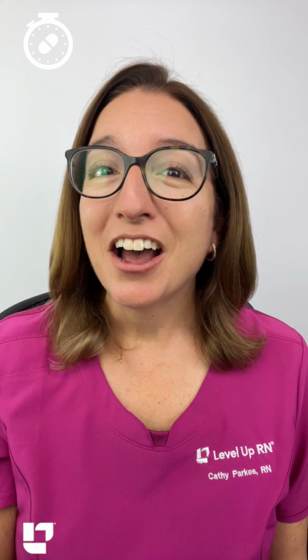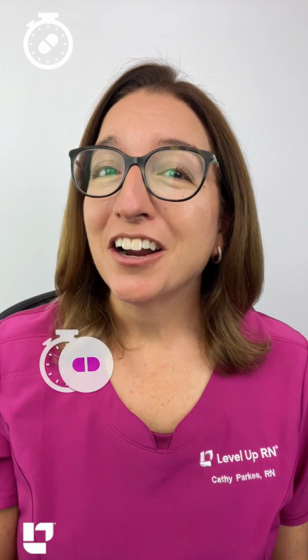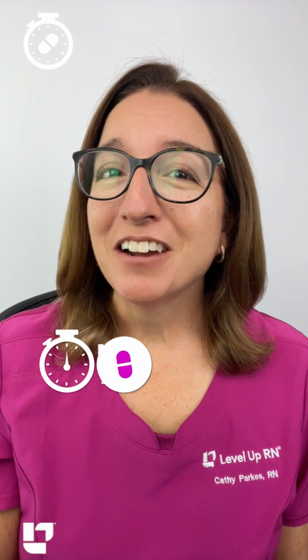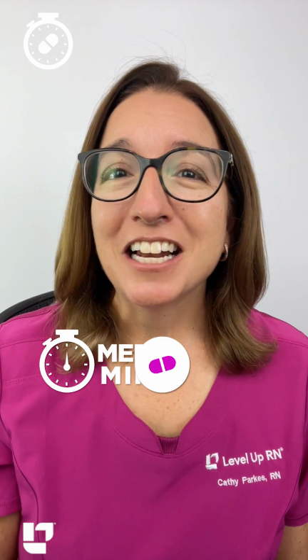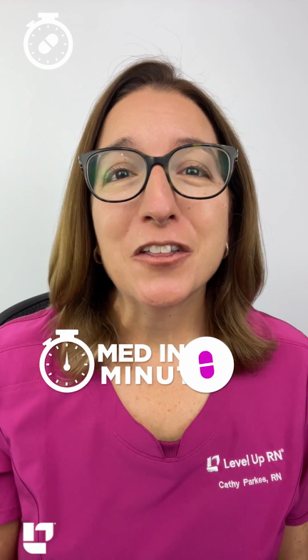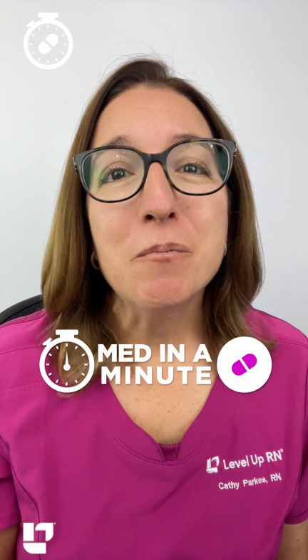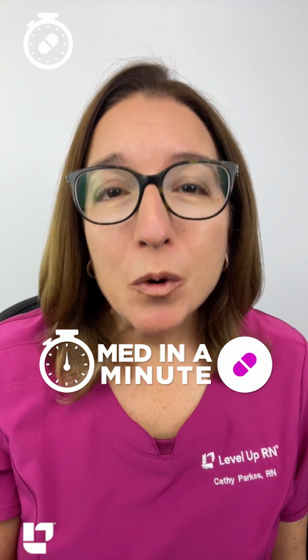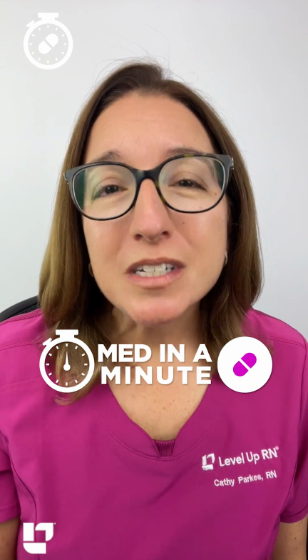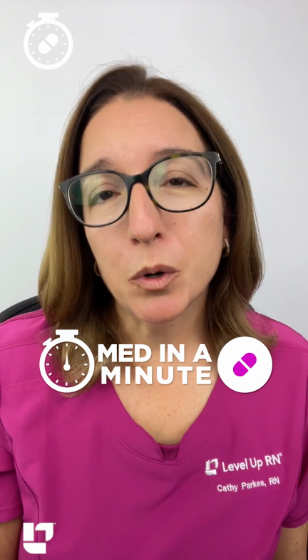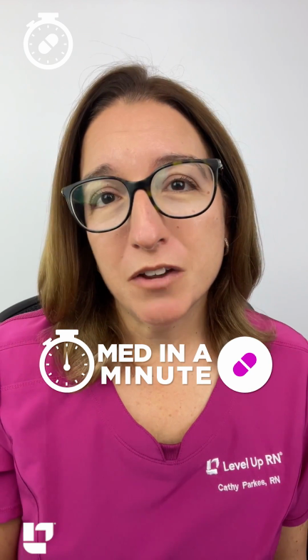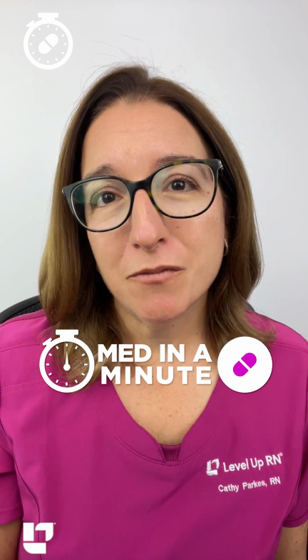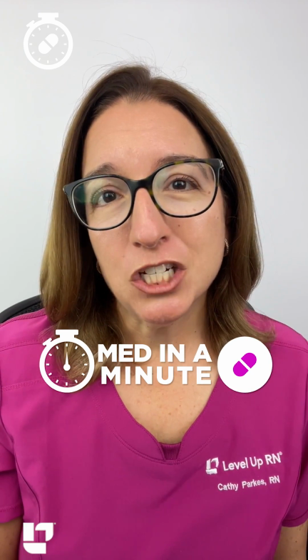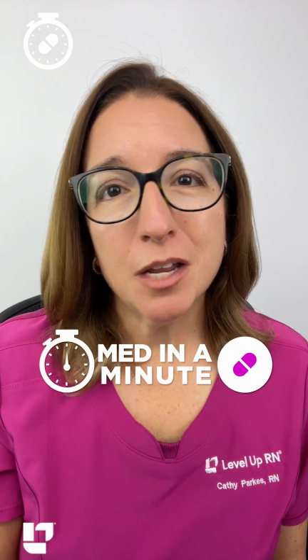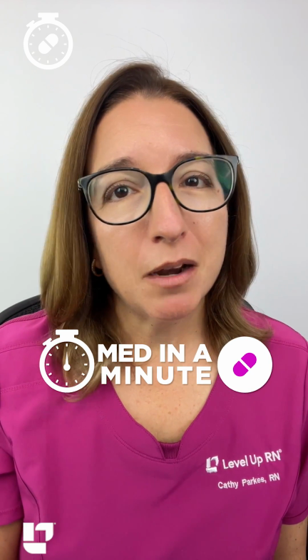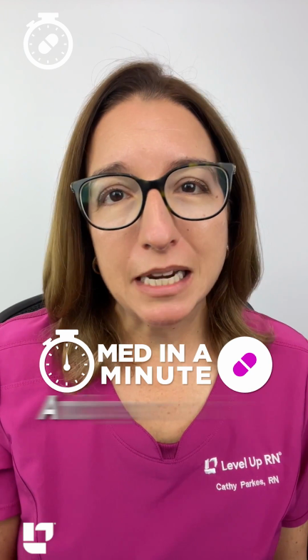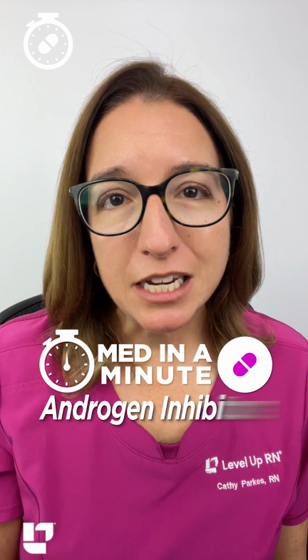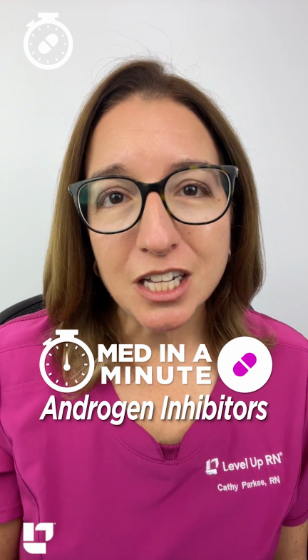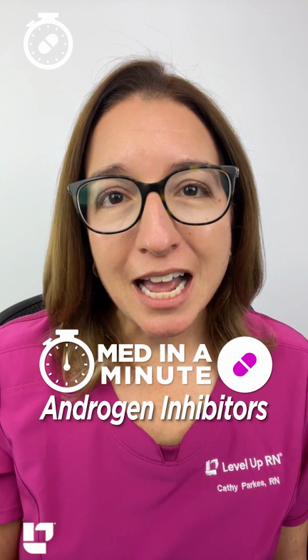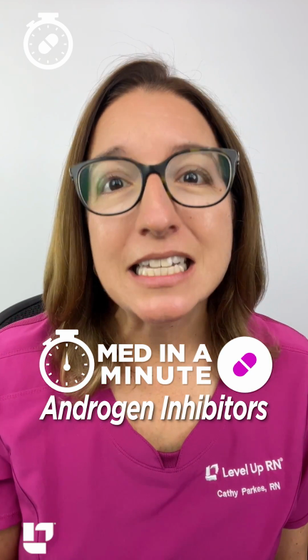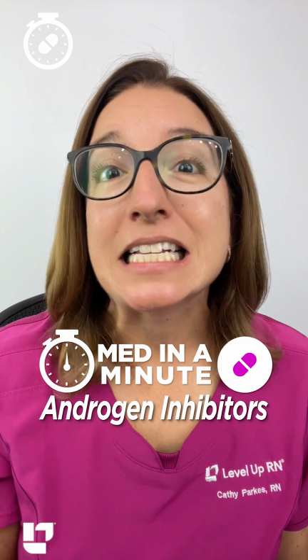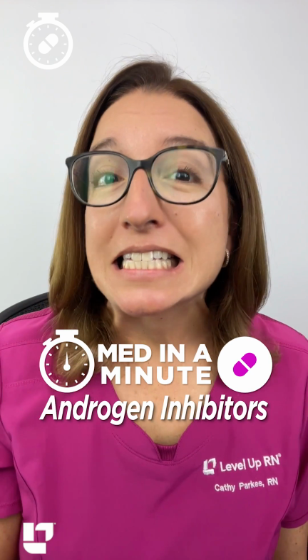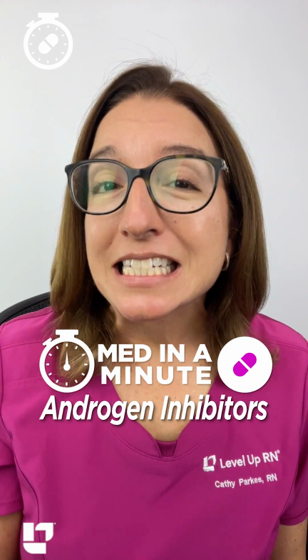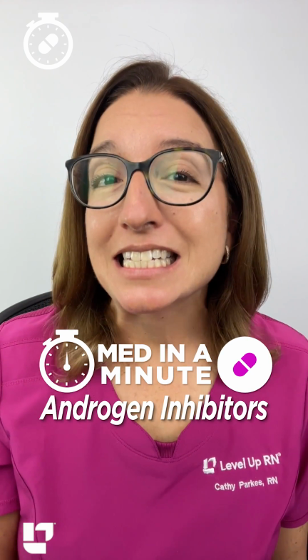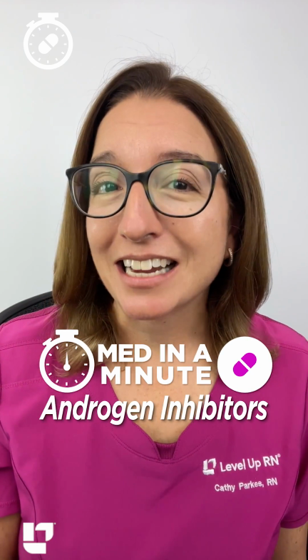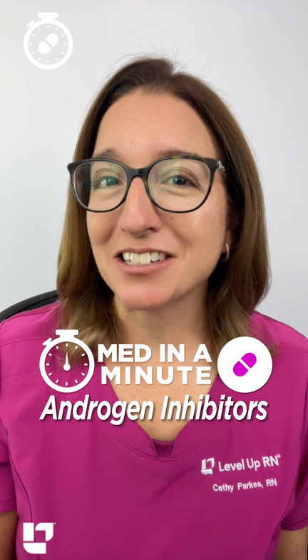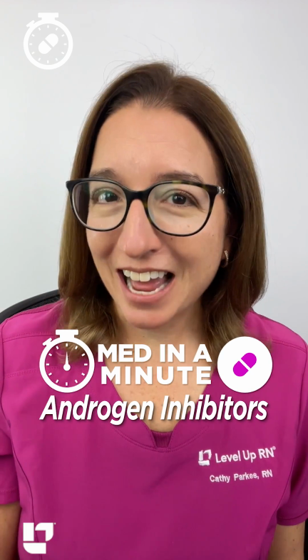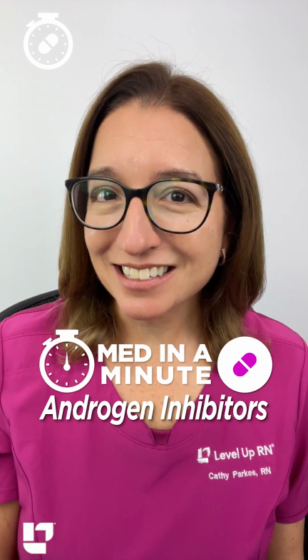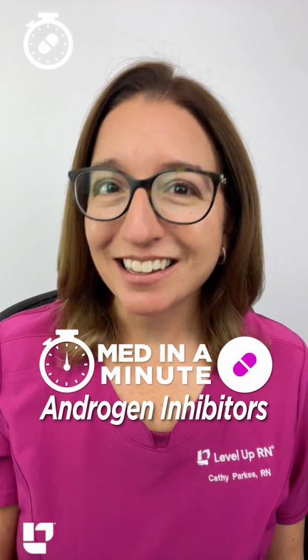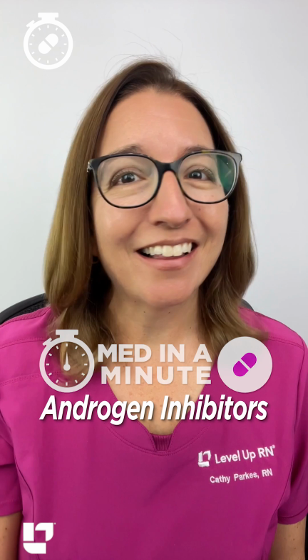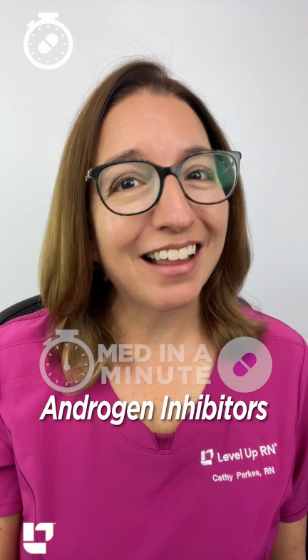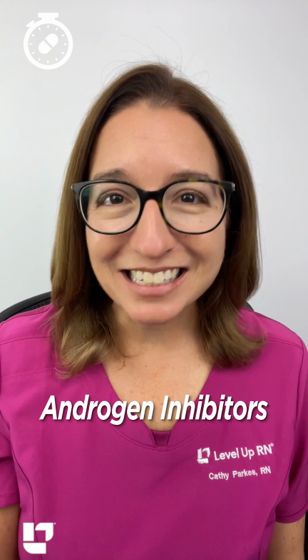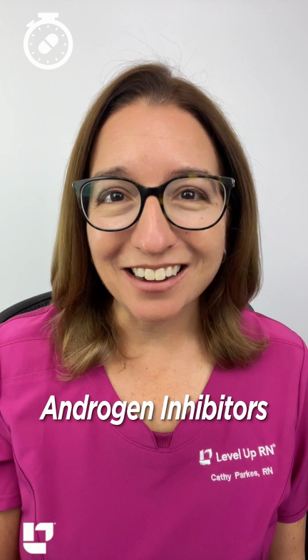Are you ready to learn the most important information about a medication class in 60 seconds or less? Let's go!